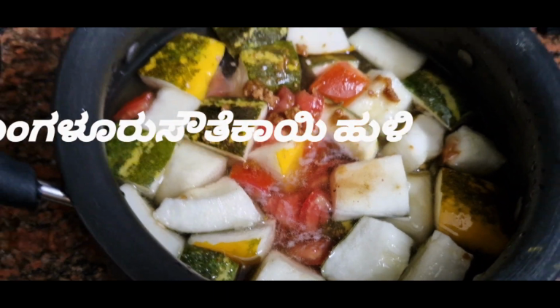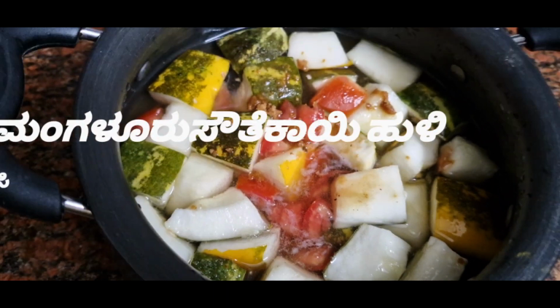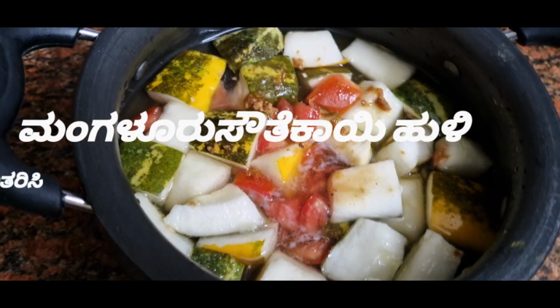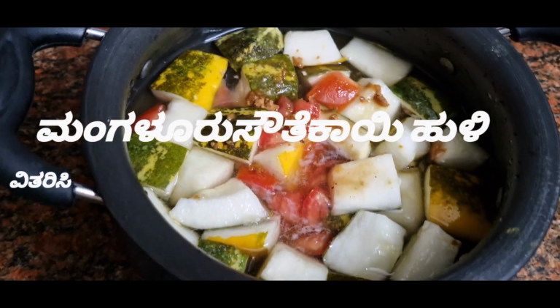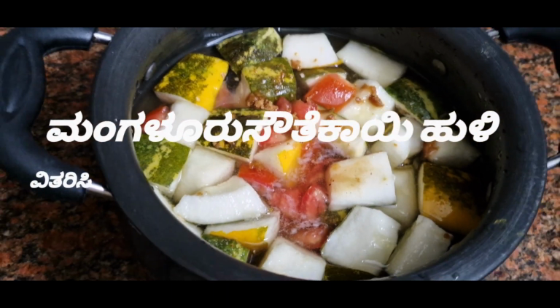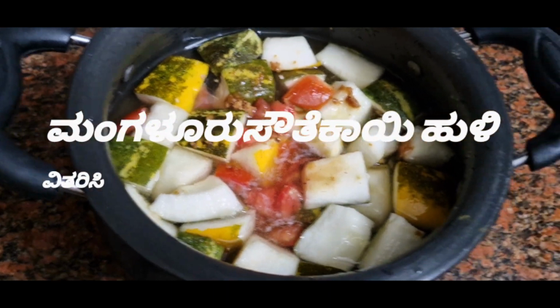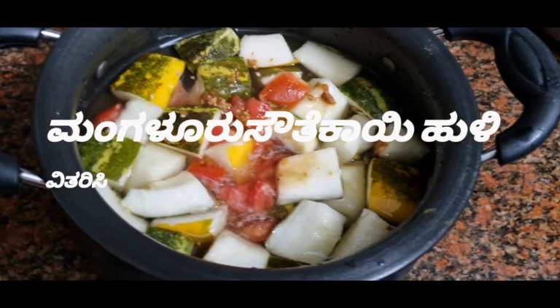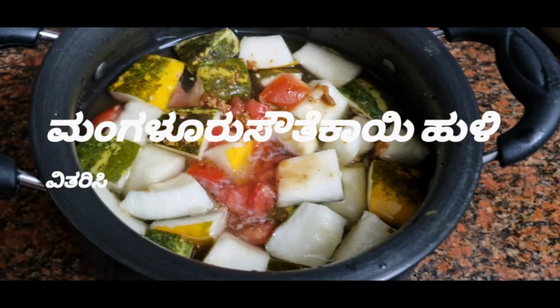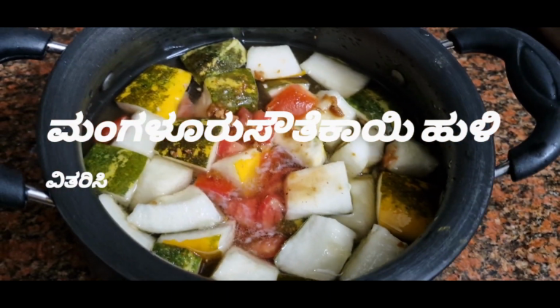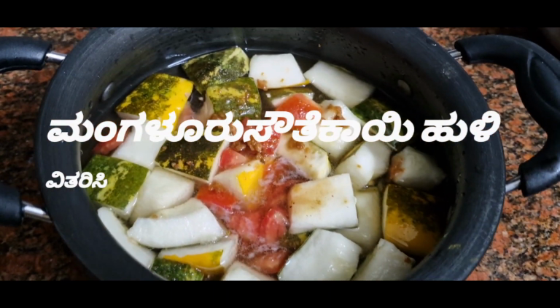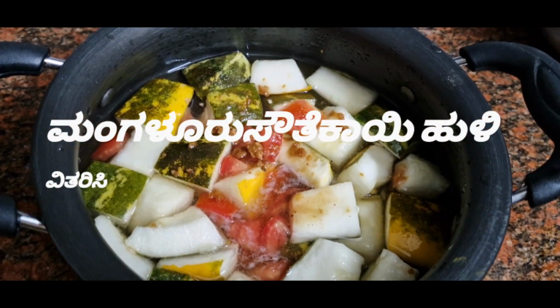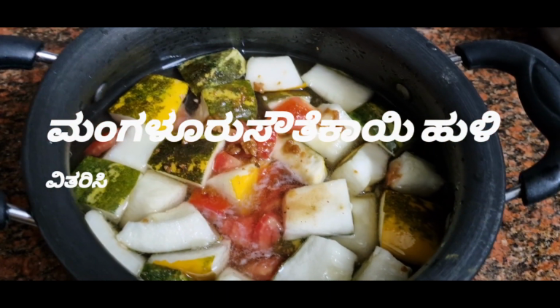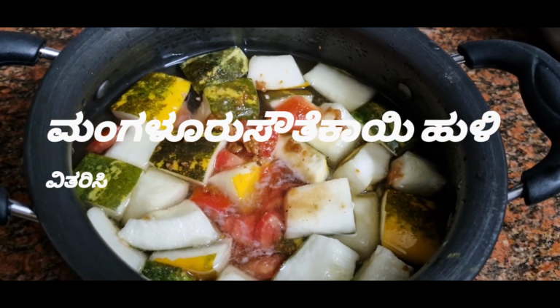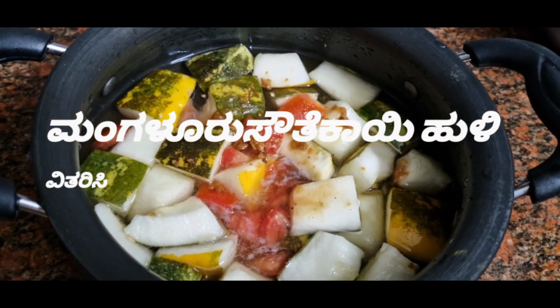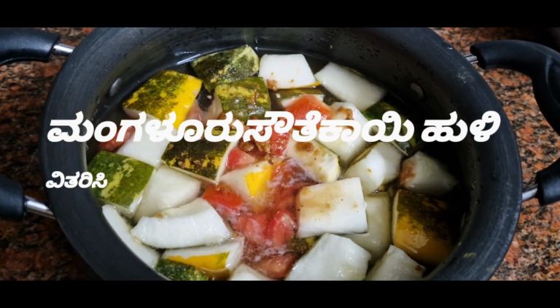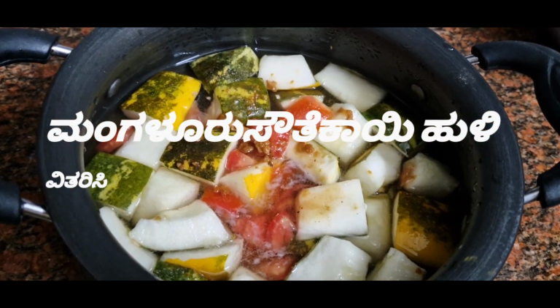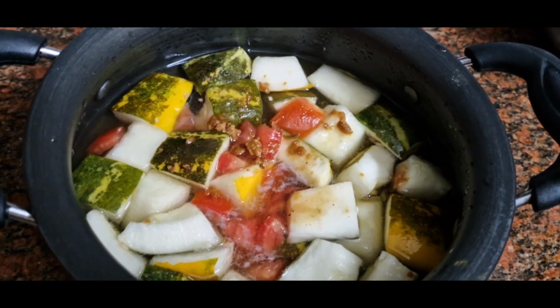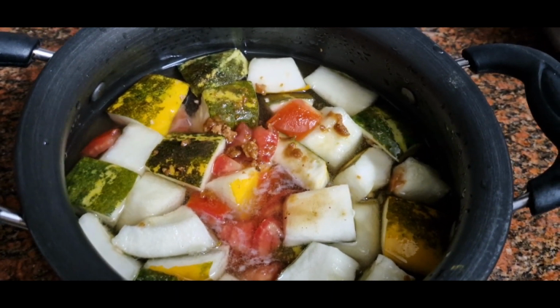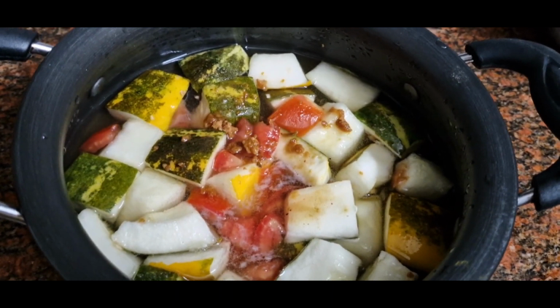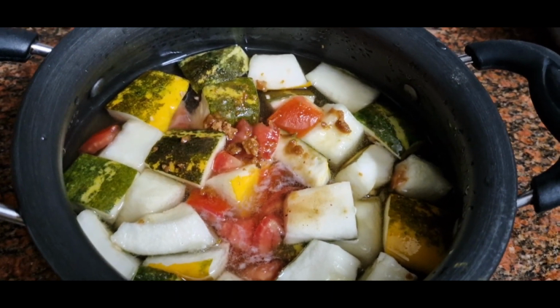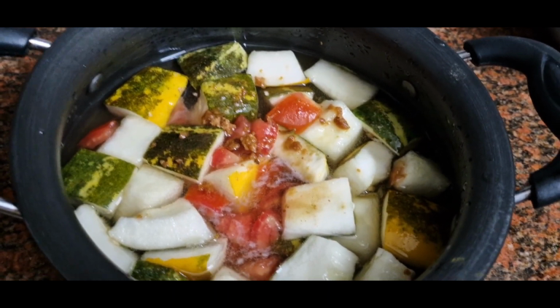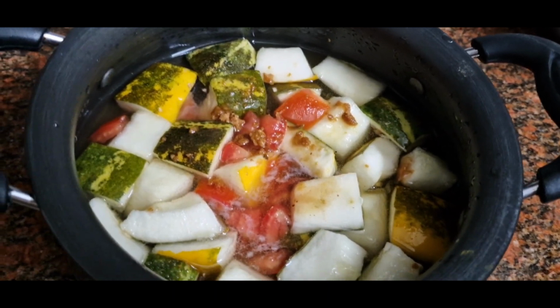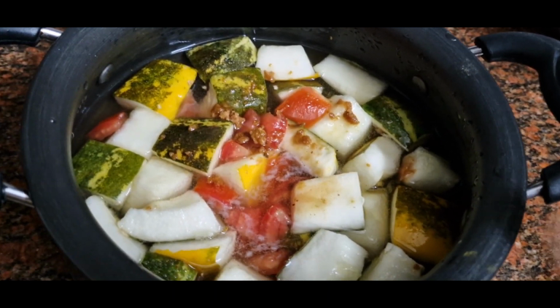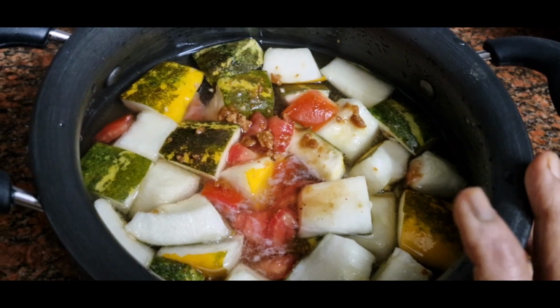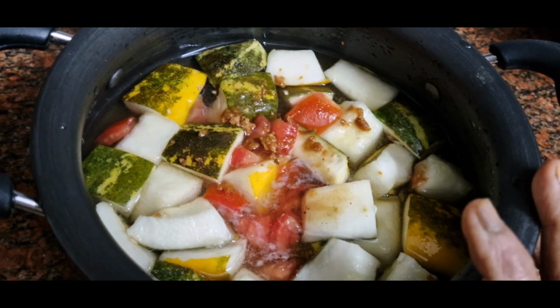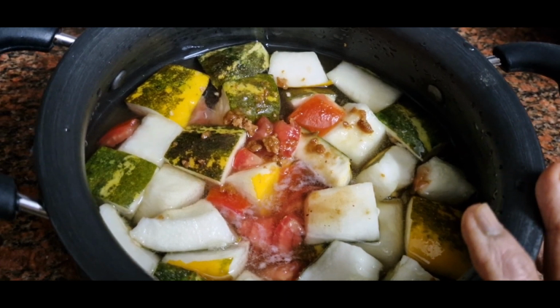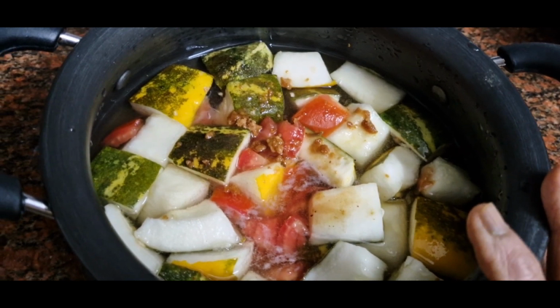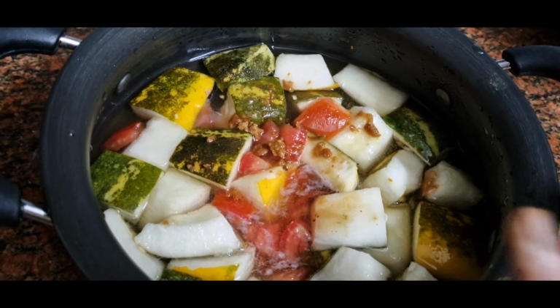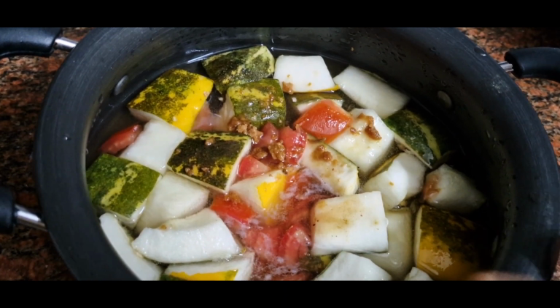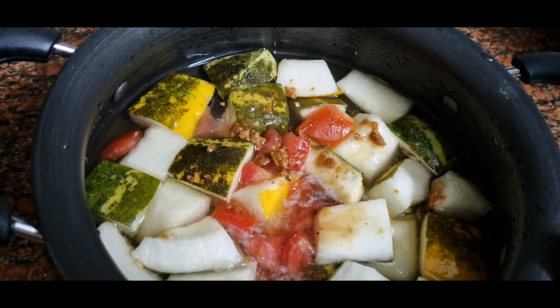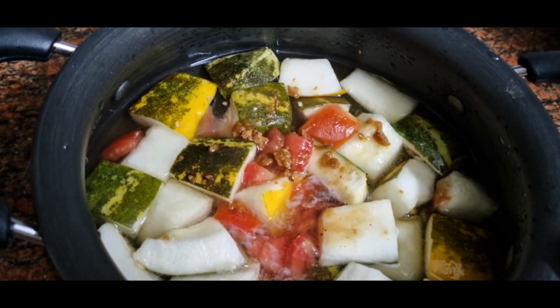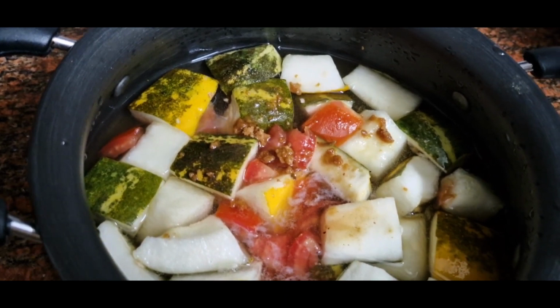Hi! Welcome back to my channel, Door to Nature, Food and More. Today I am going to talk about the quality of the food.